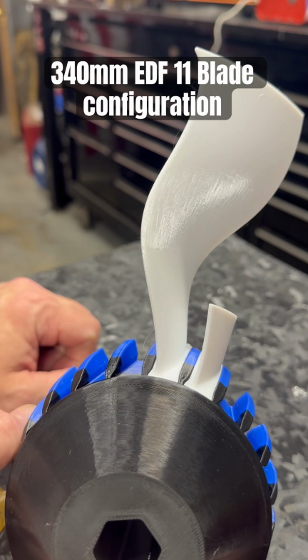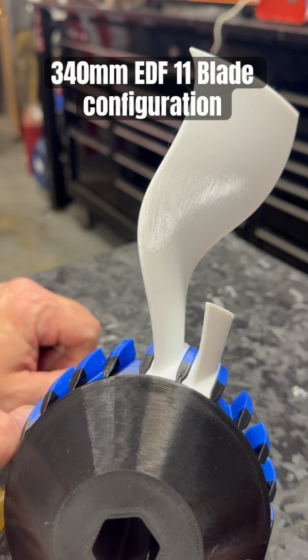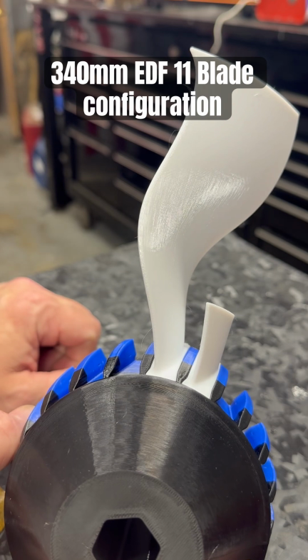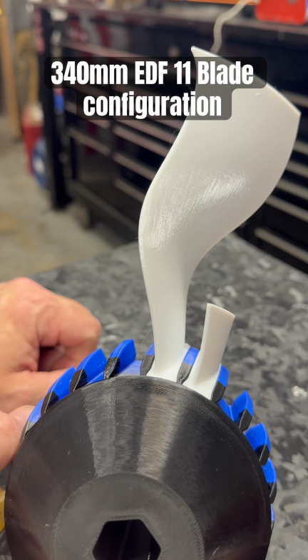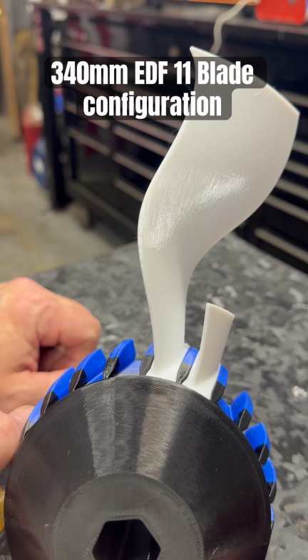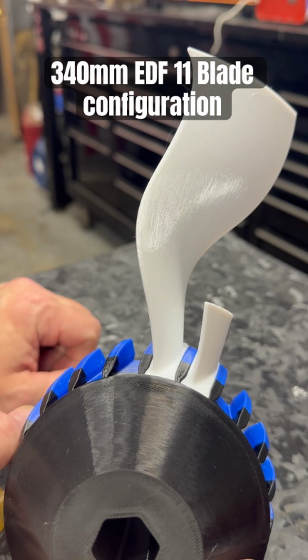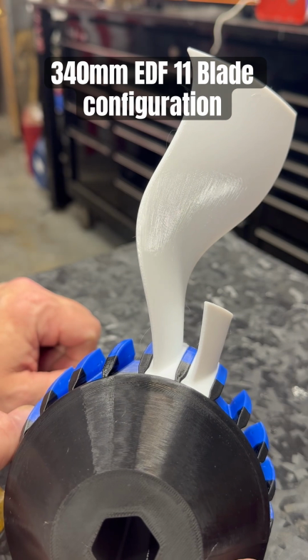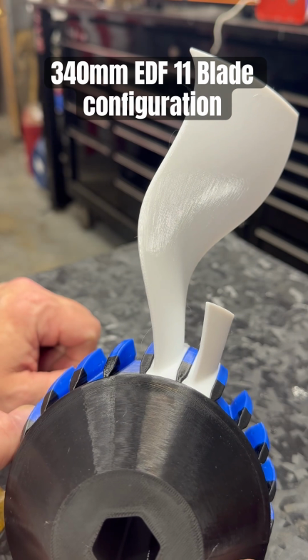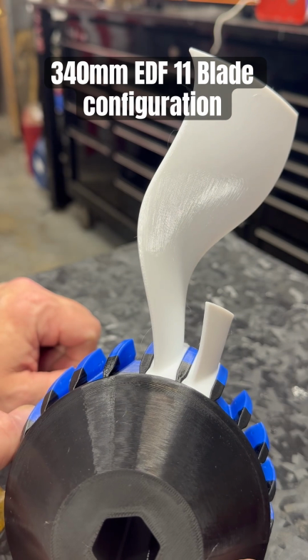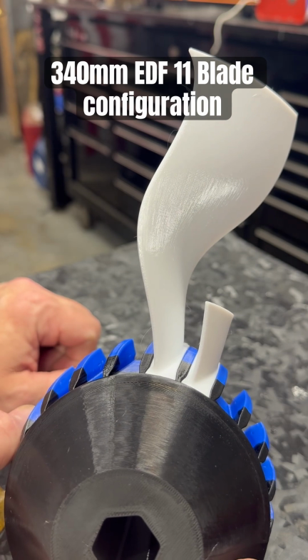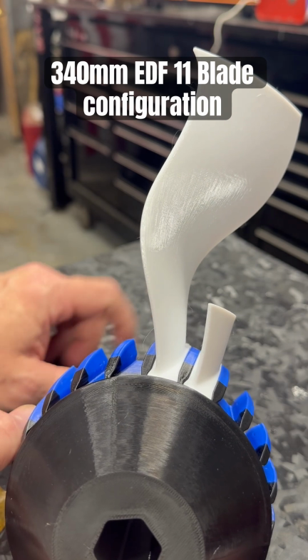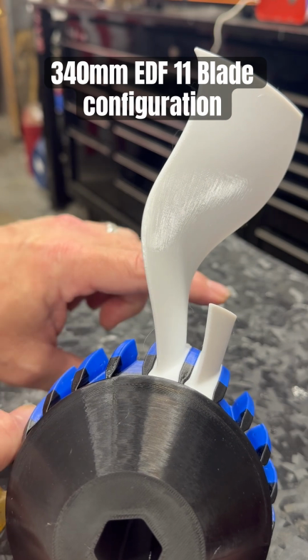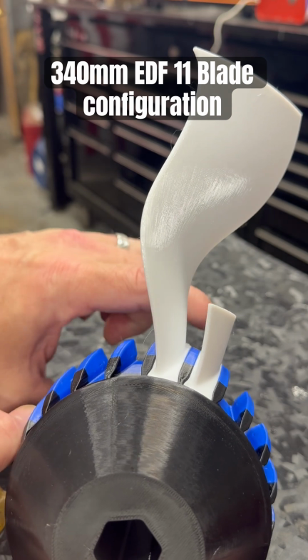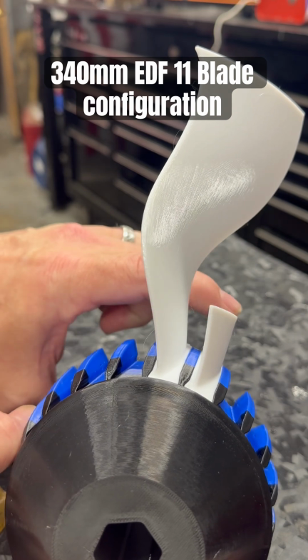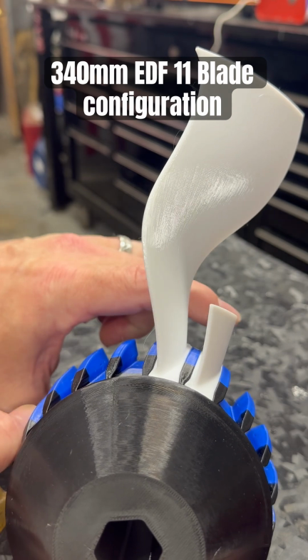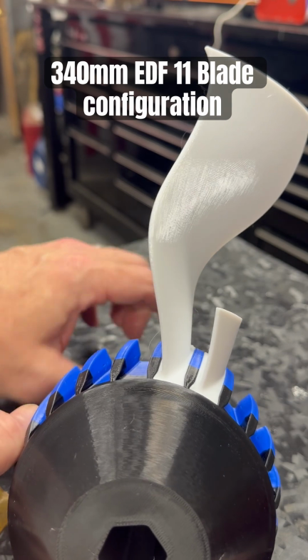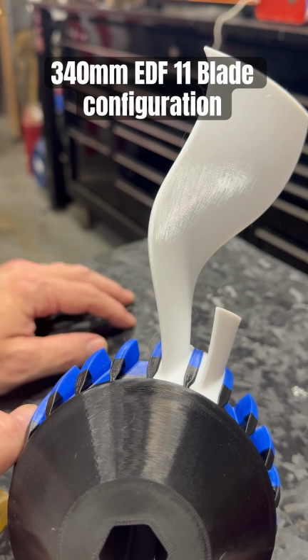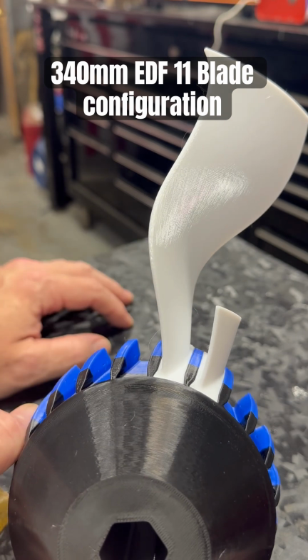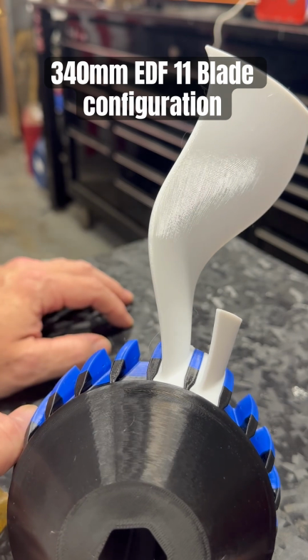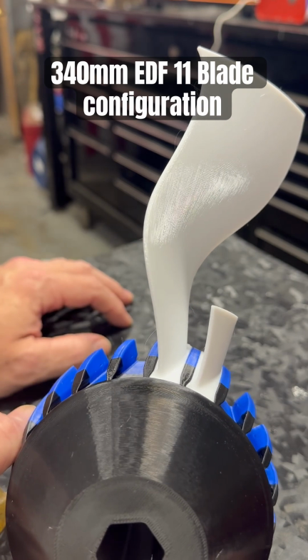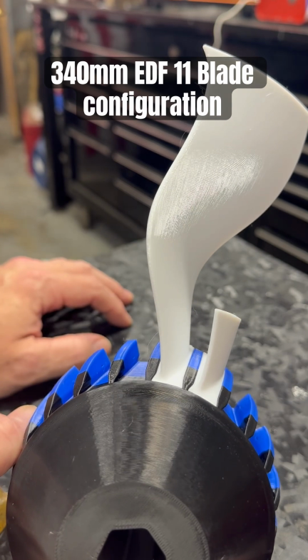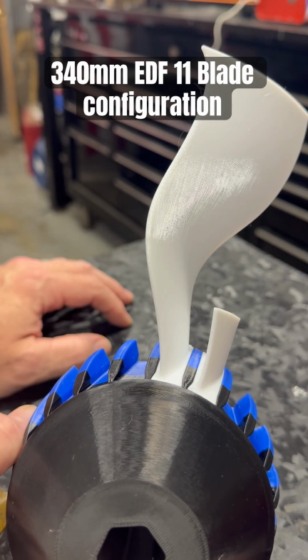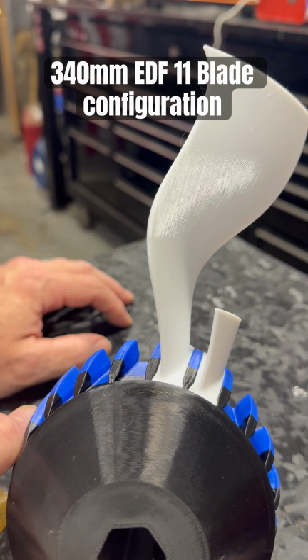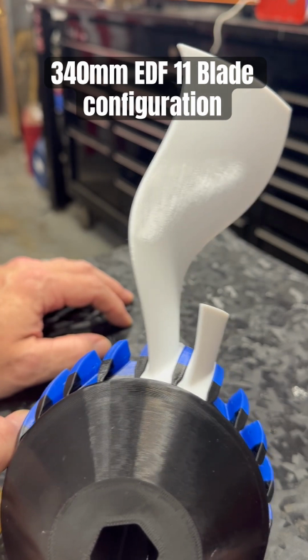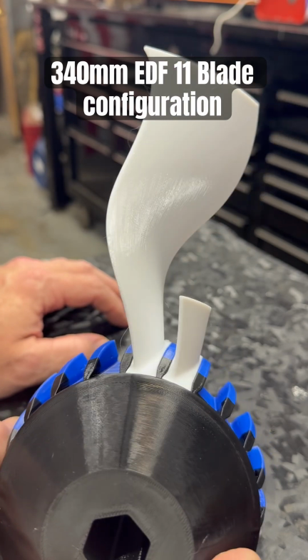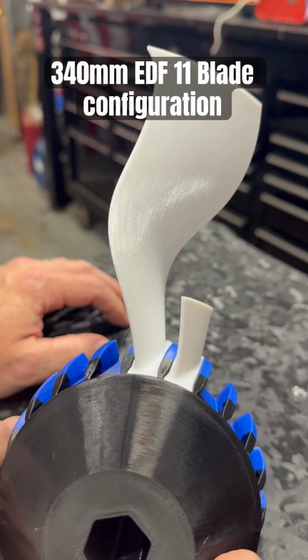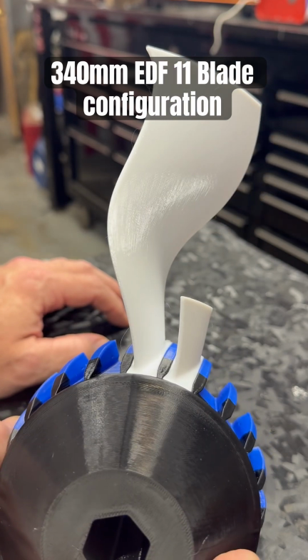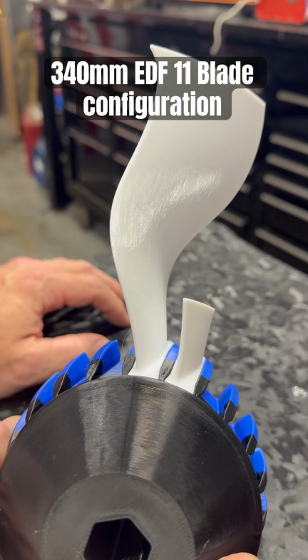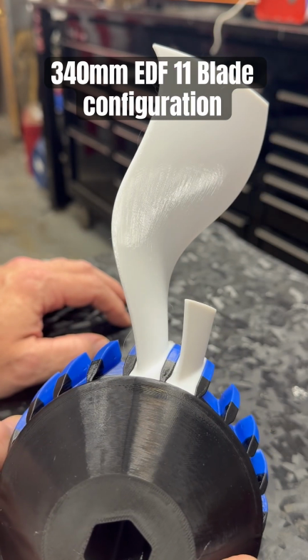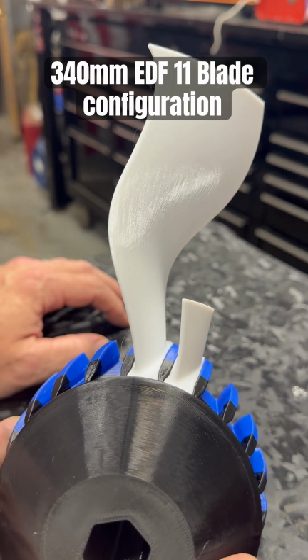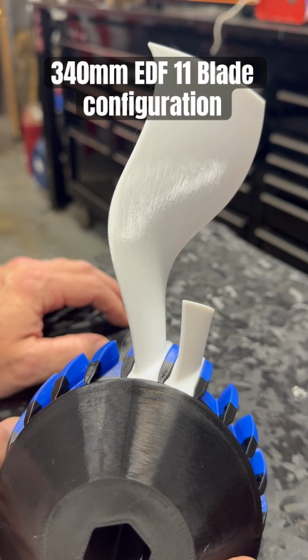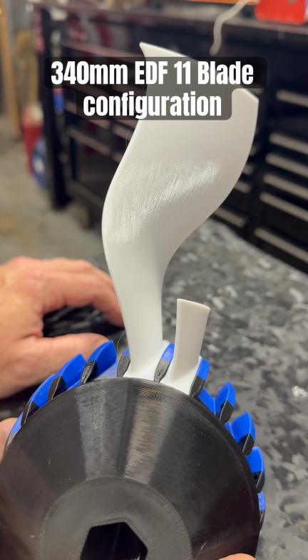Oh my gosh, I could totally put a turbine on this, like a compressor behind it. Stop giving me ideas, me.